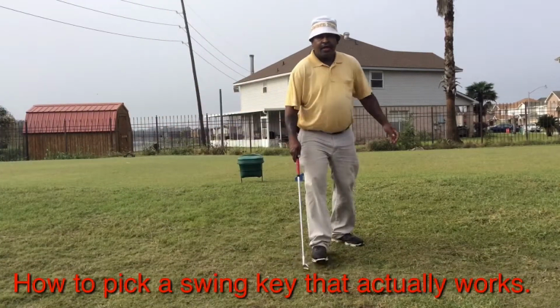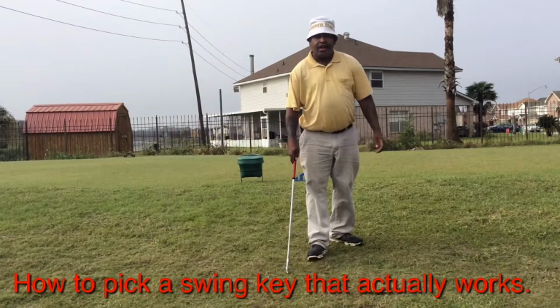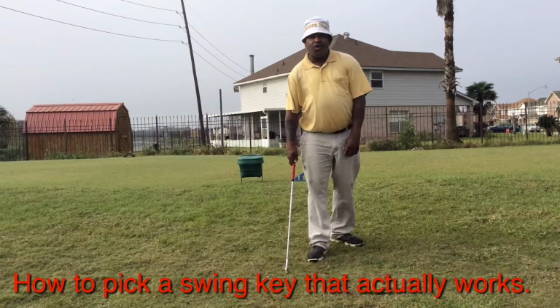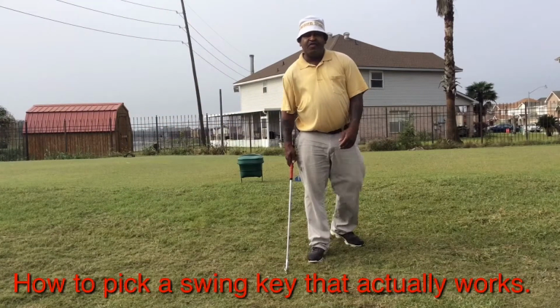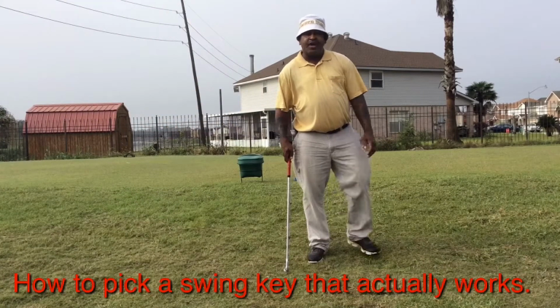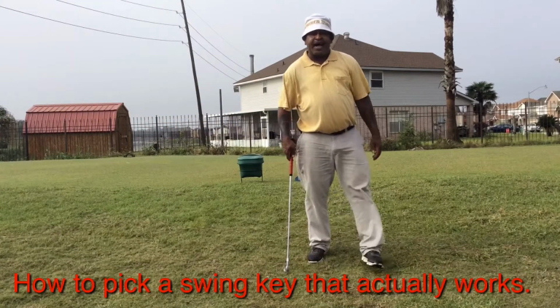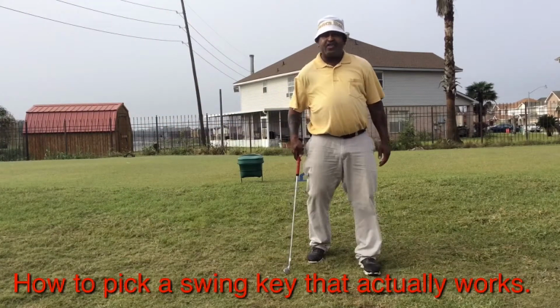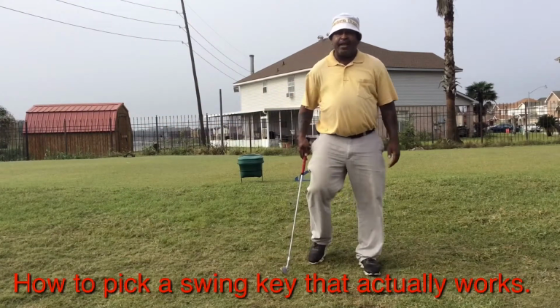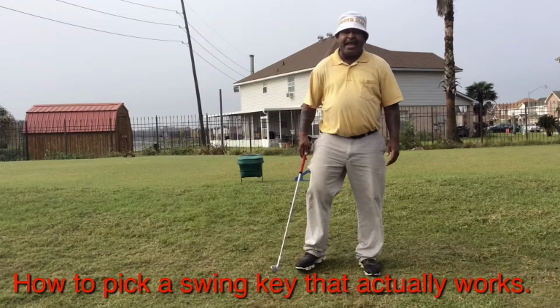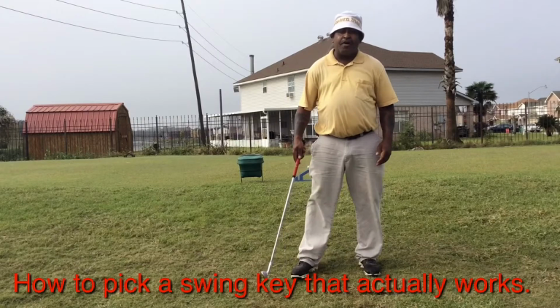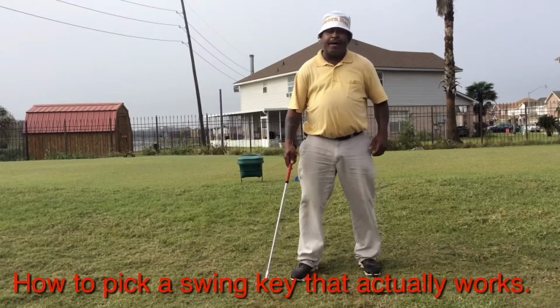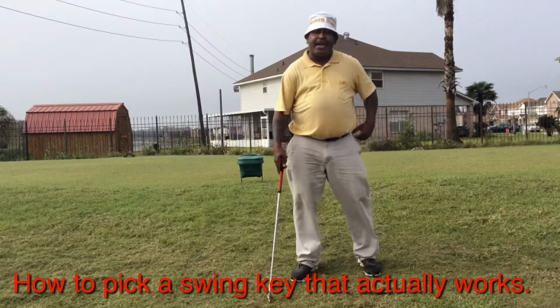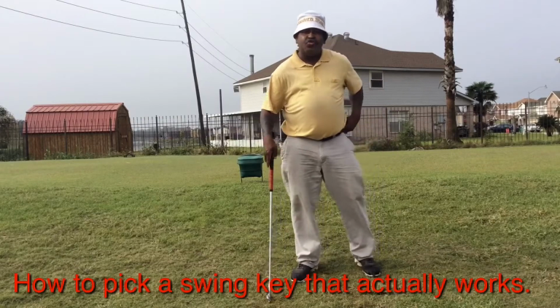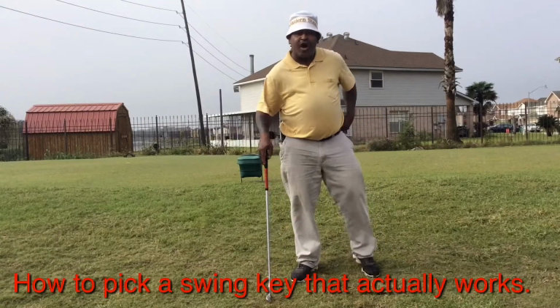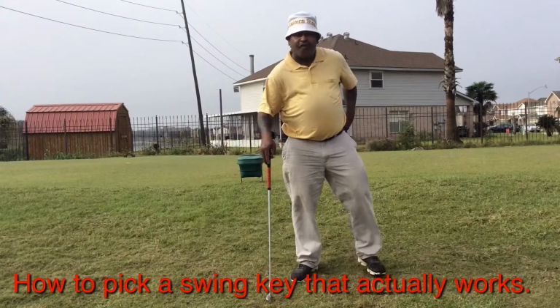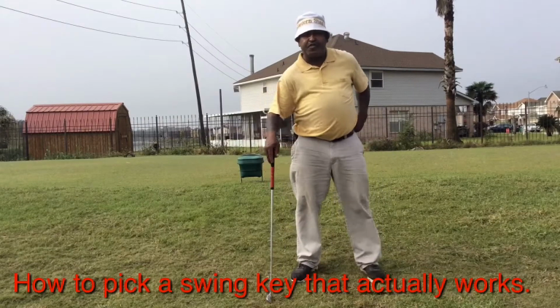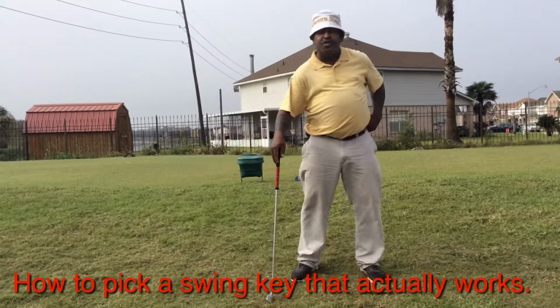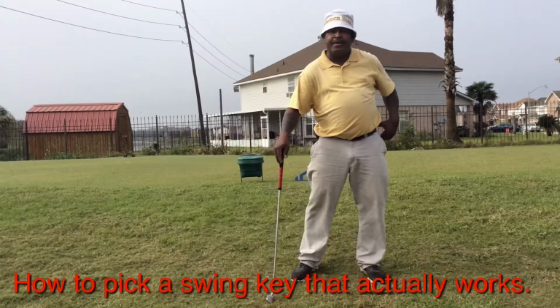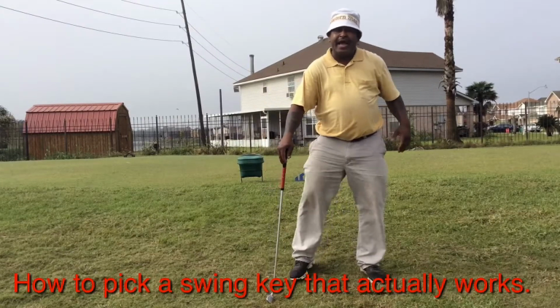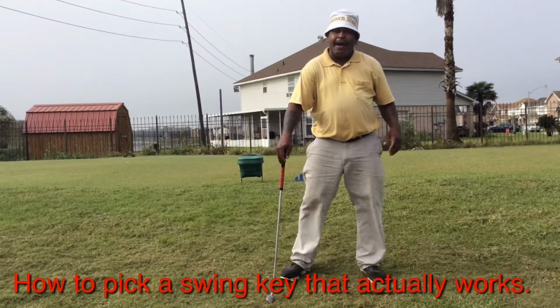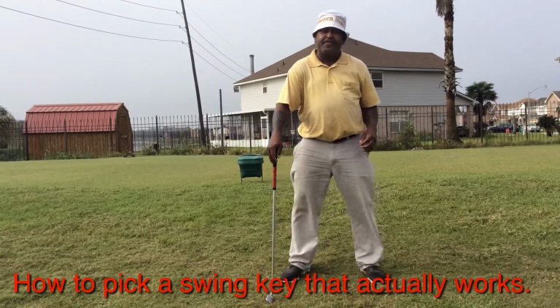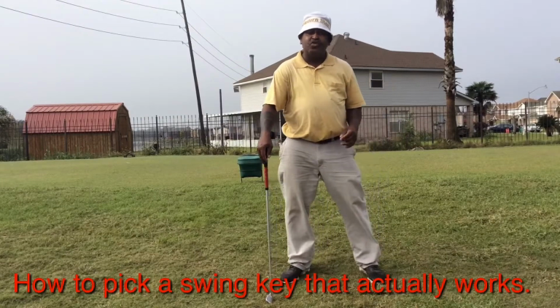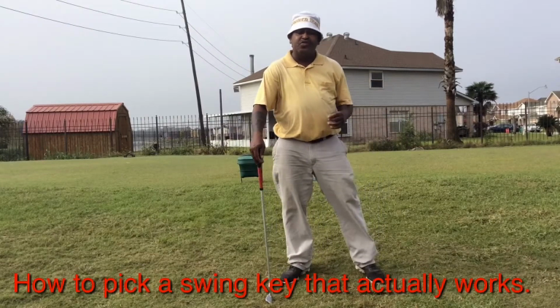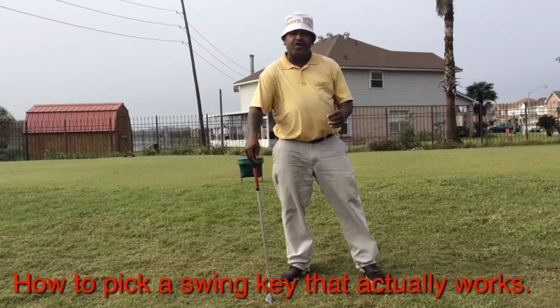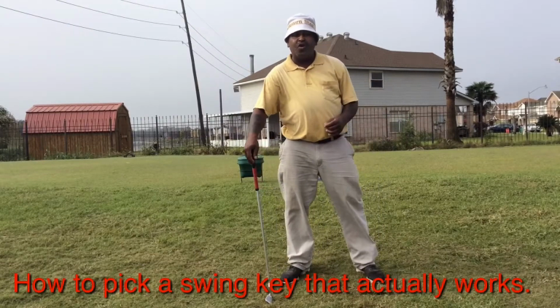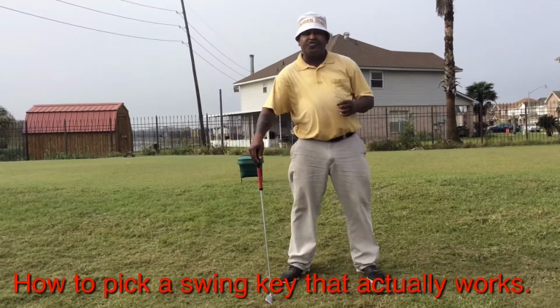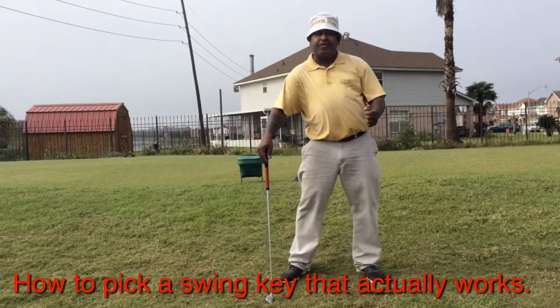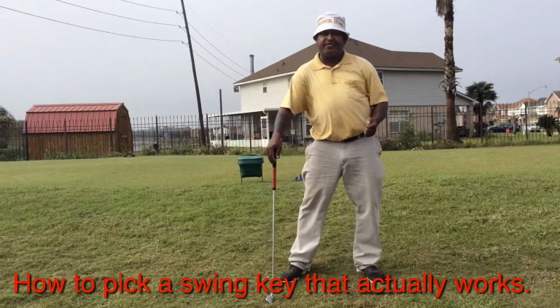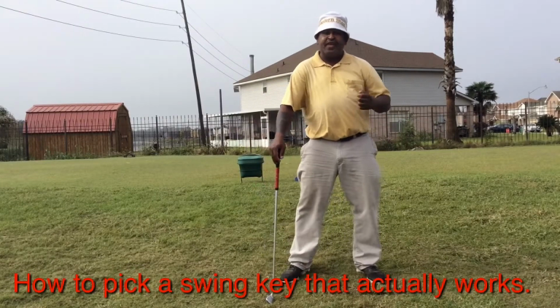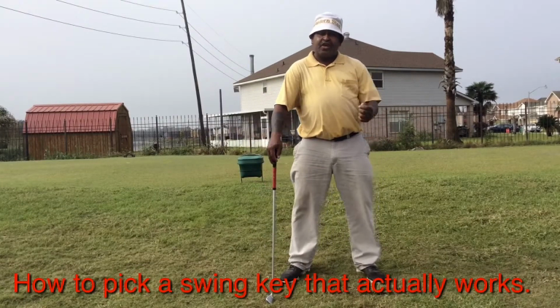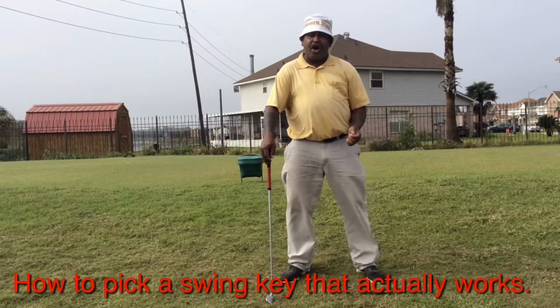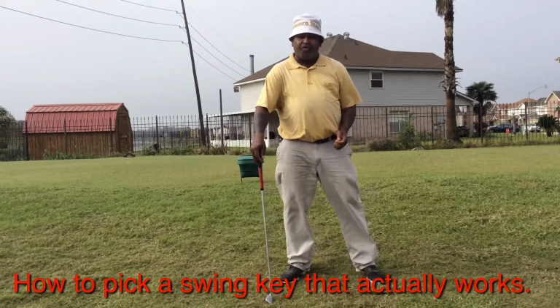Hello everyone, Dr. Blade from Bayou Golf, soon to be Absolute Zero Stress Golf.